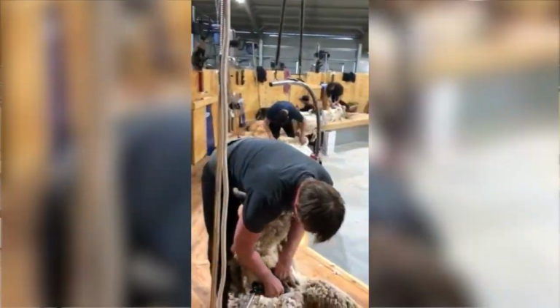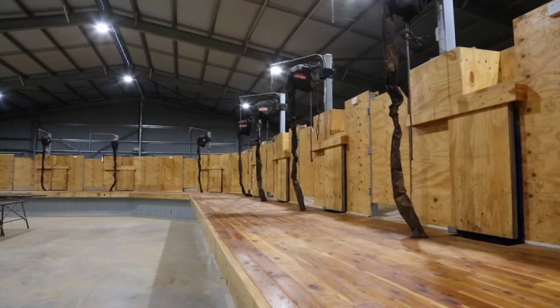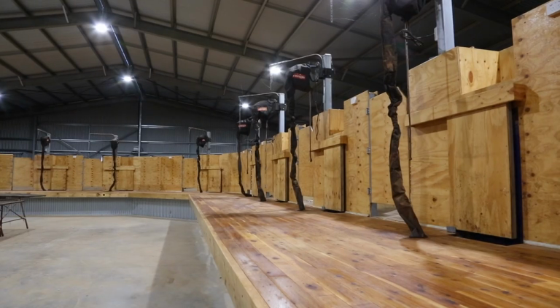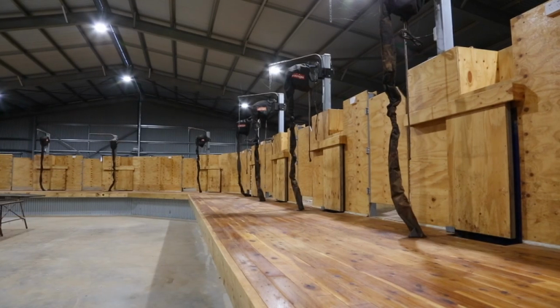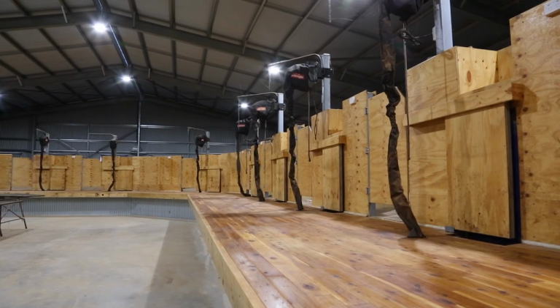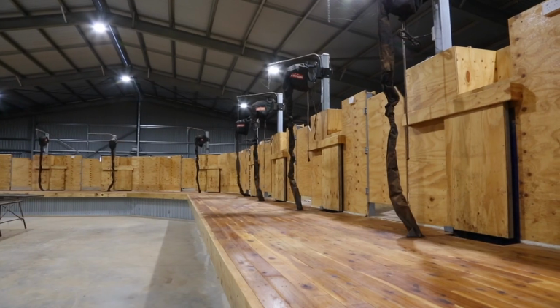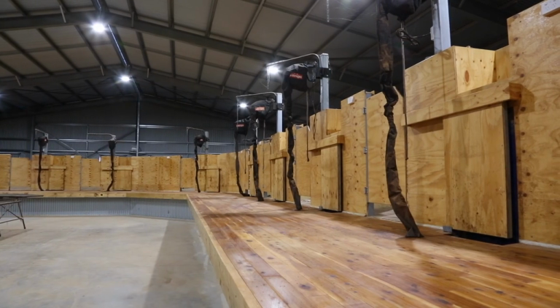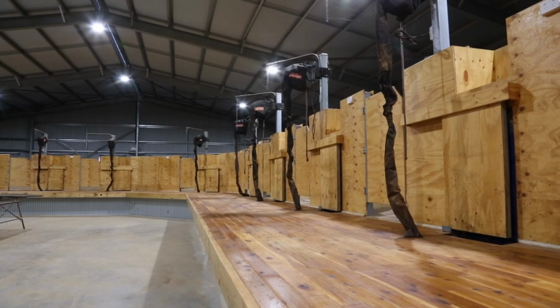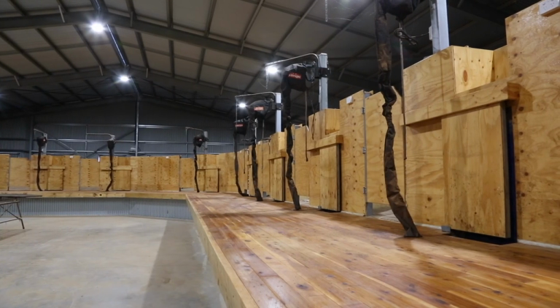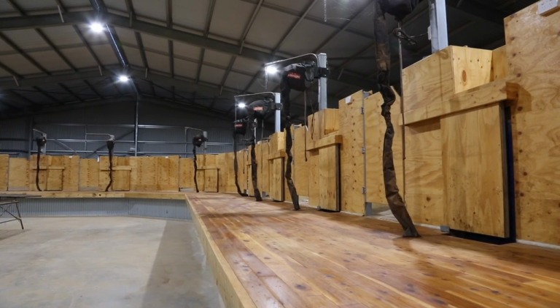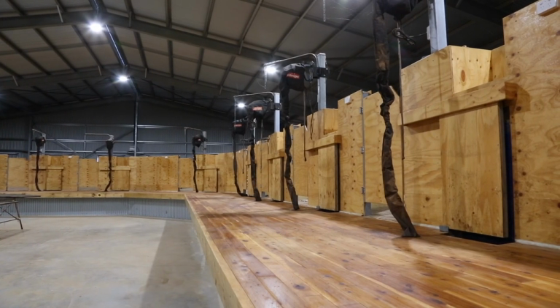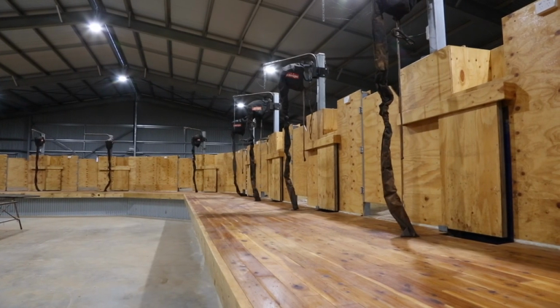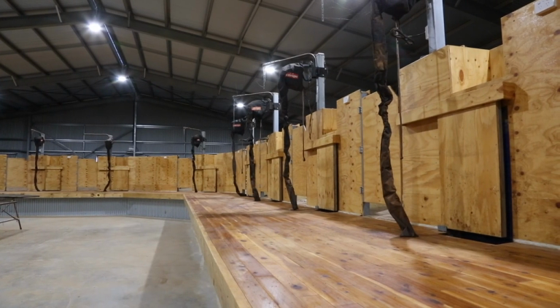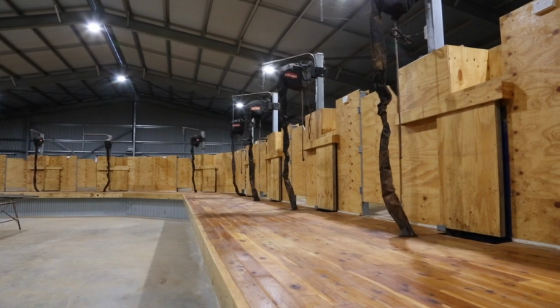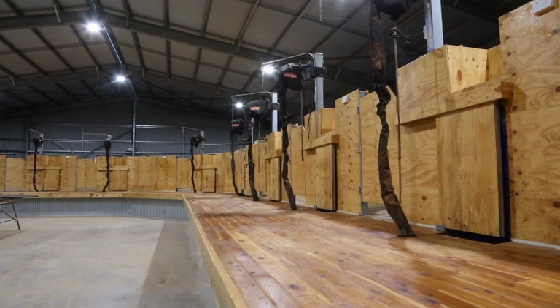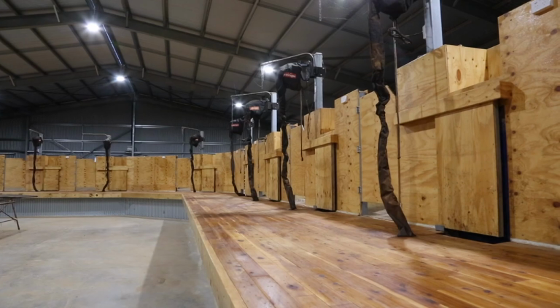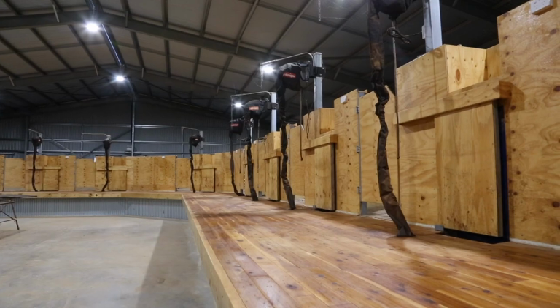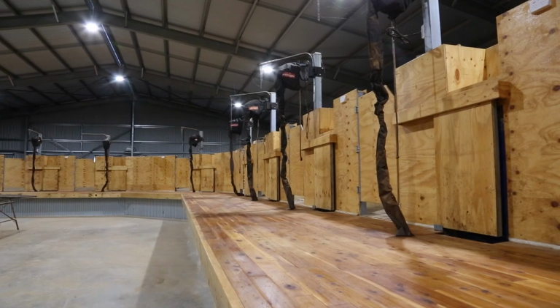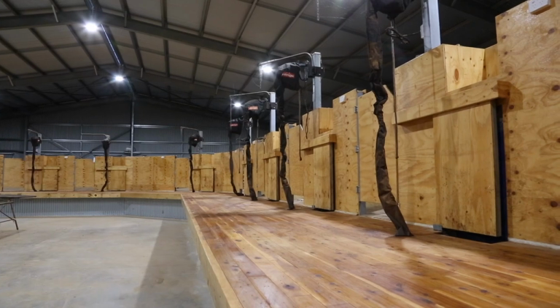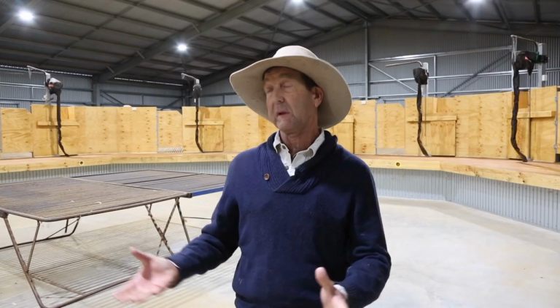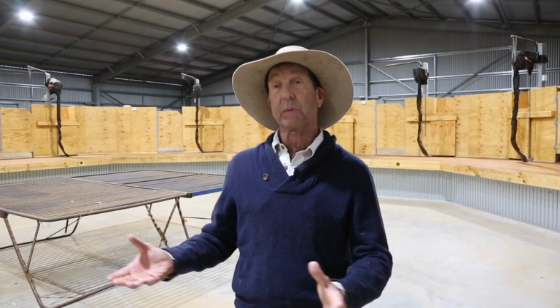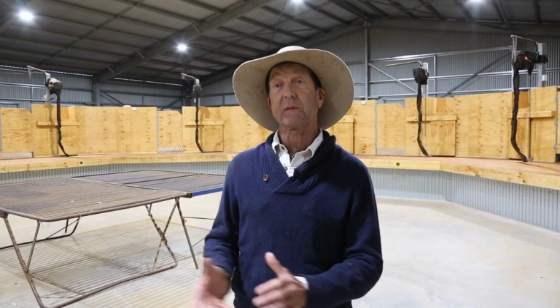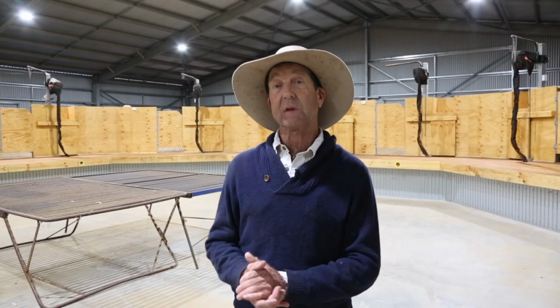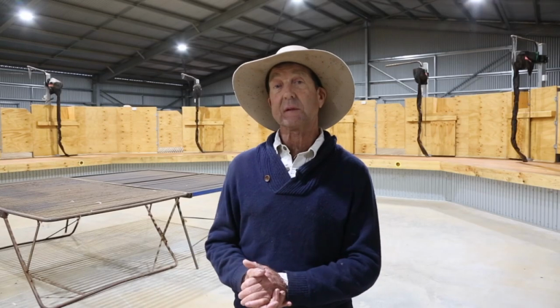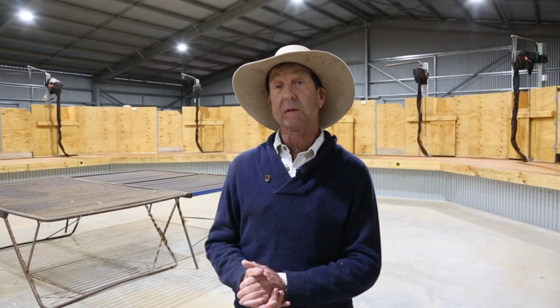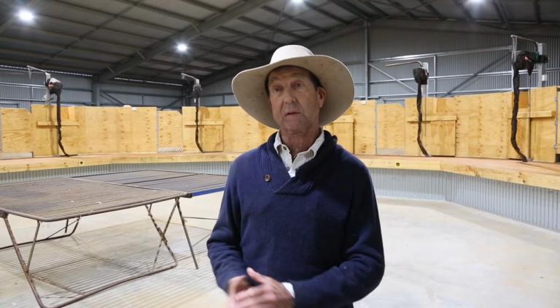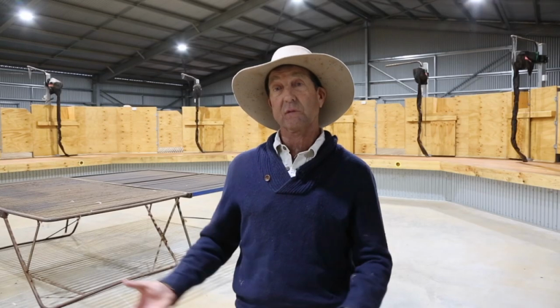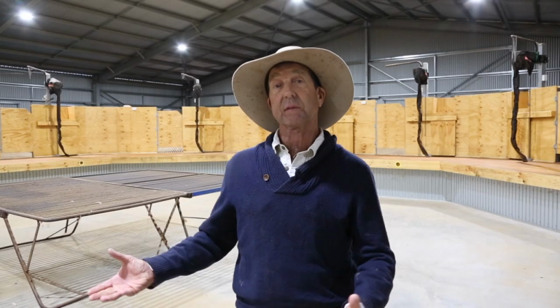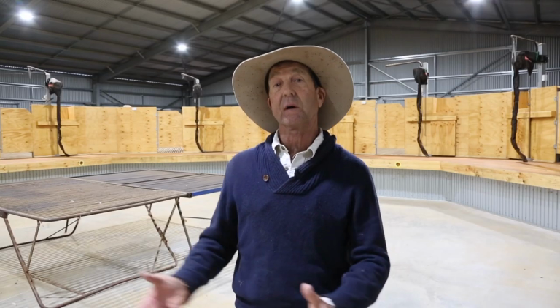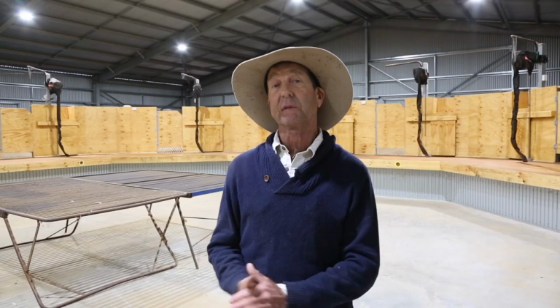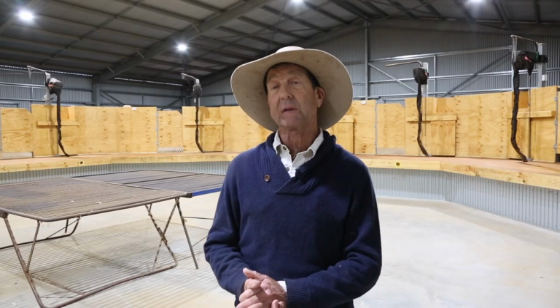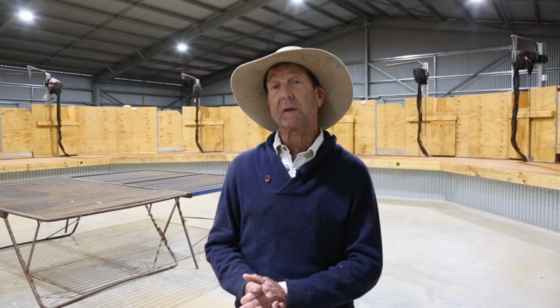We have safety cutoff switches — at the push of a button, anyone in the shed can shut the whole thing down.